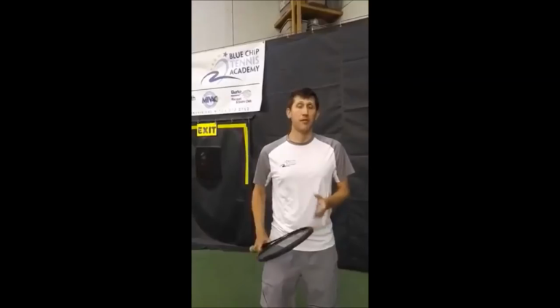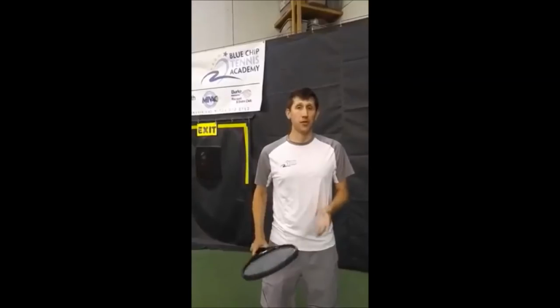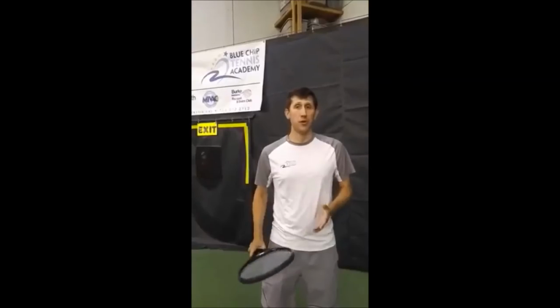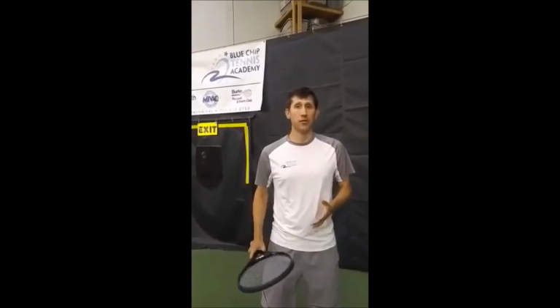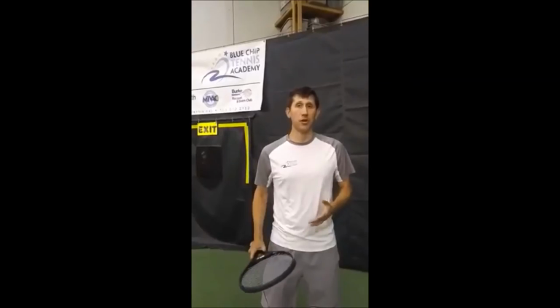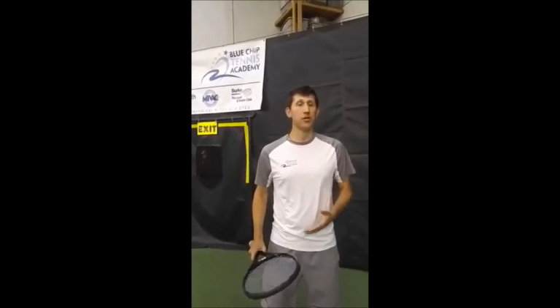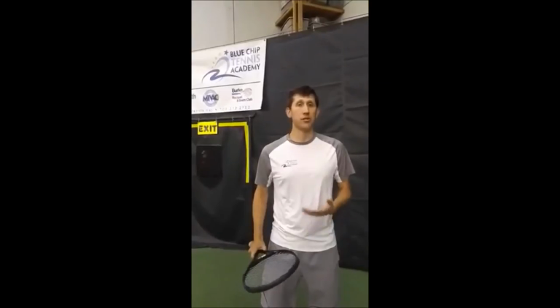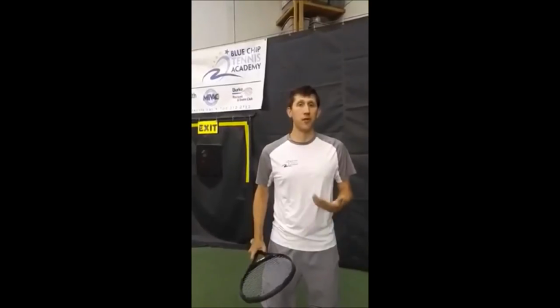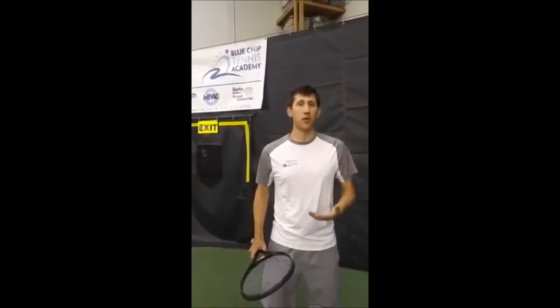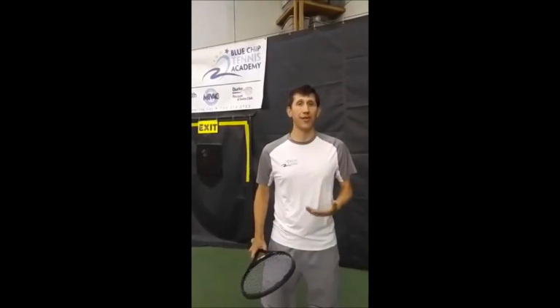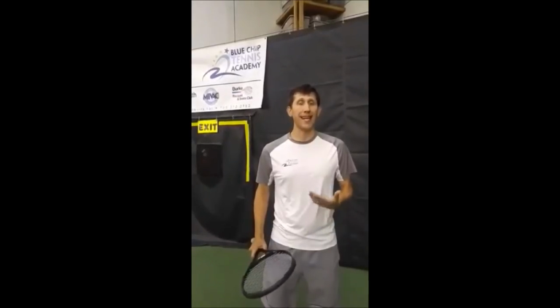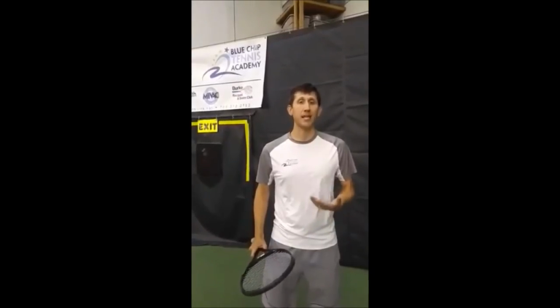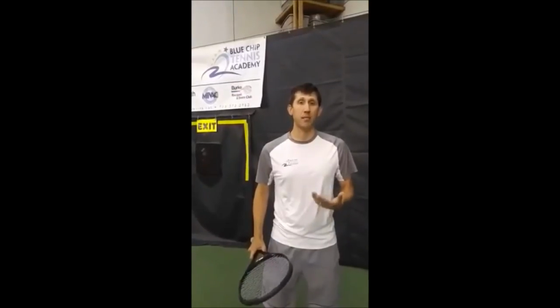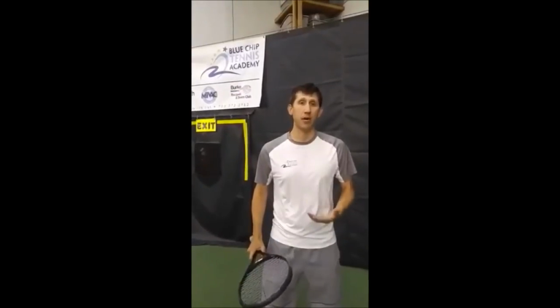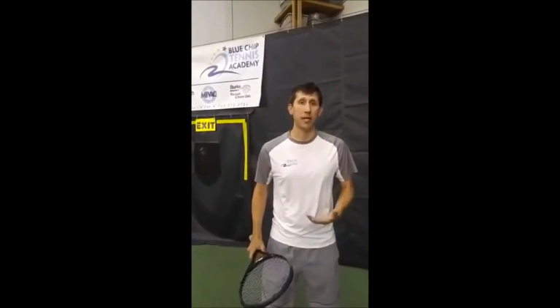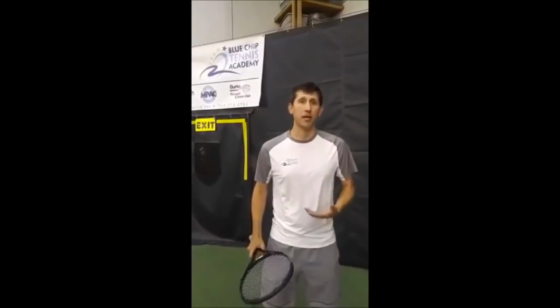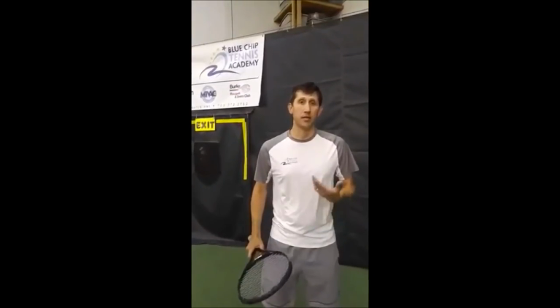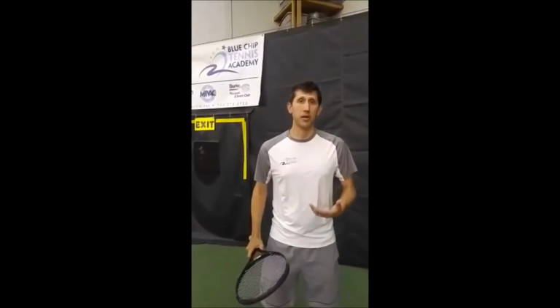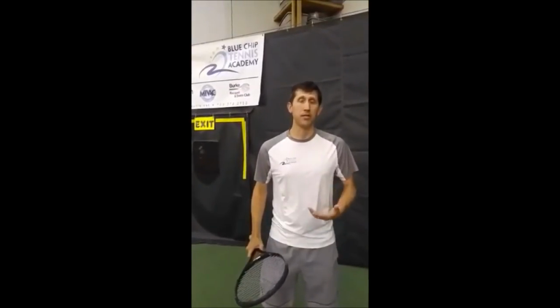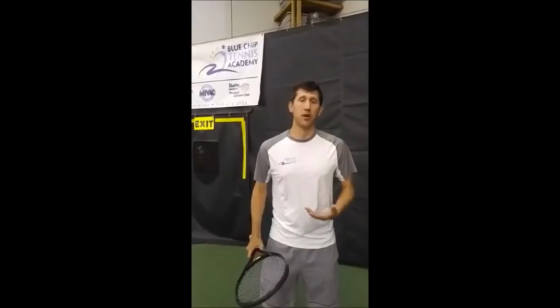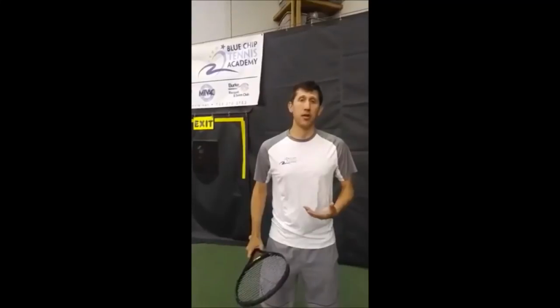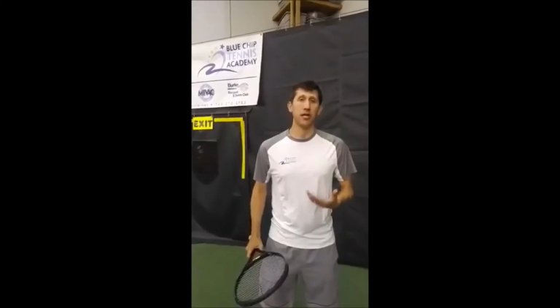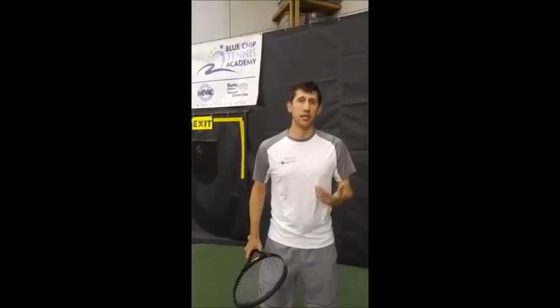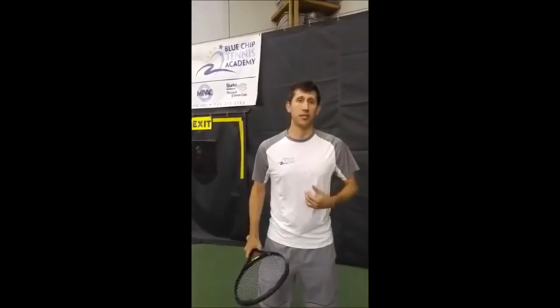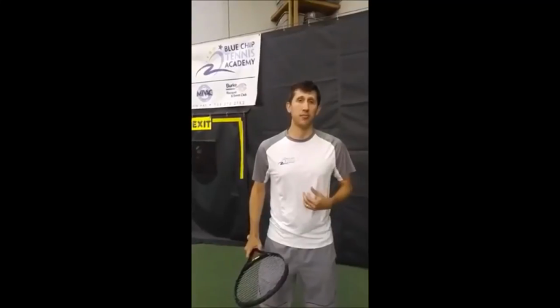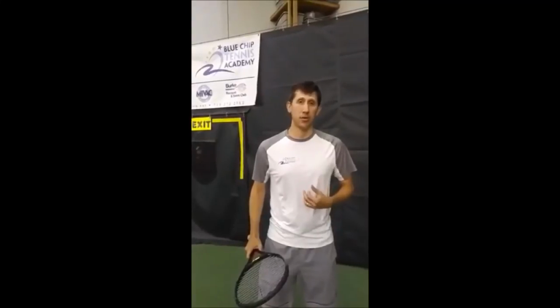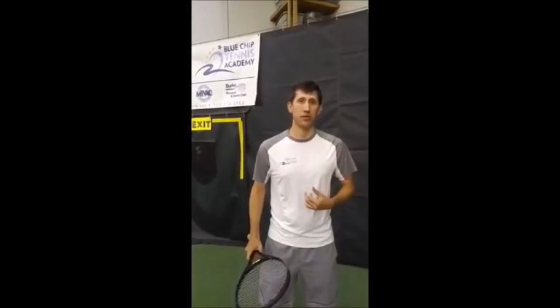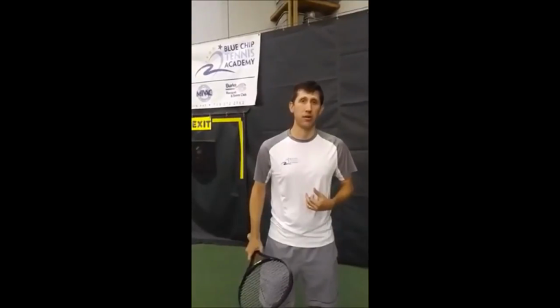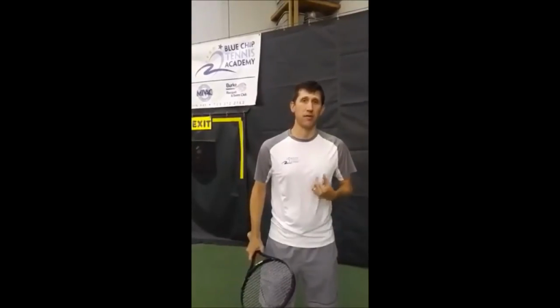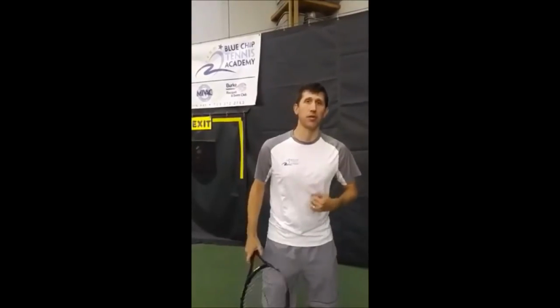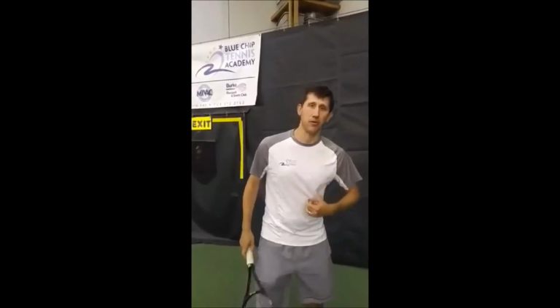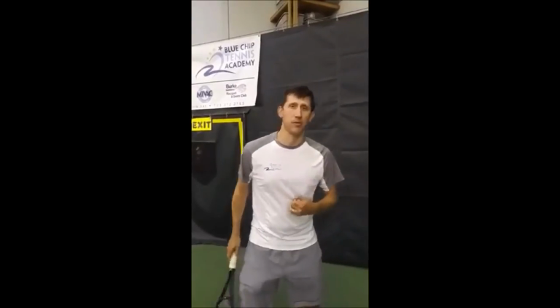The first one I'm going to show you is the footwork that Andy Murray does on his turn of serve. Here we go.